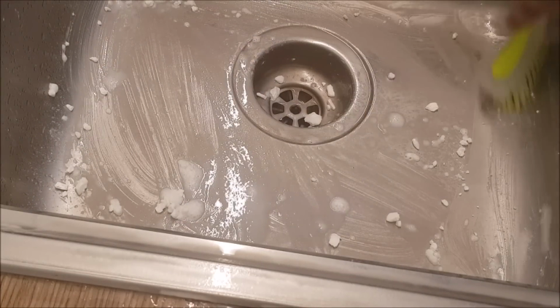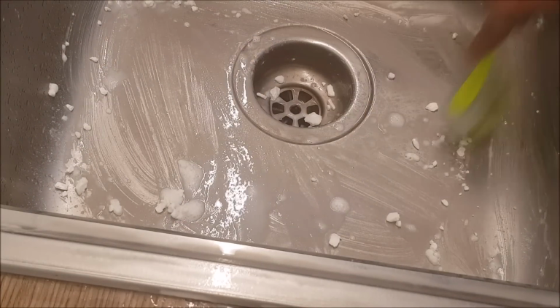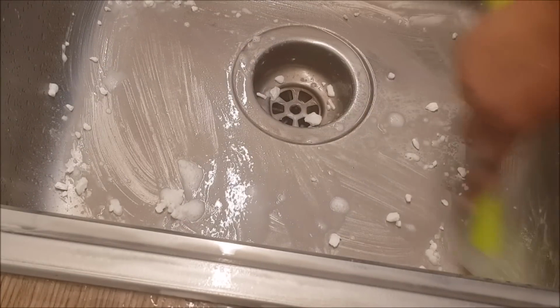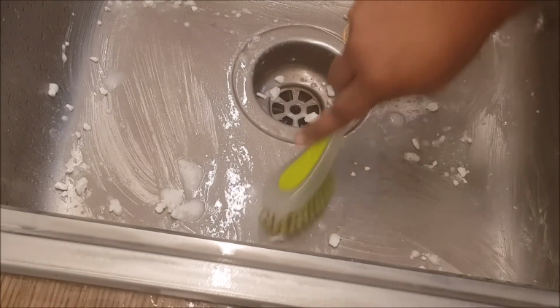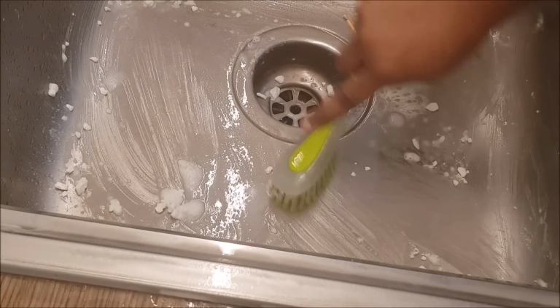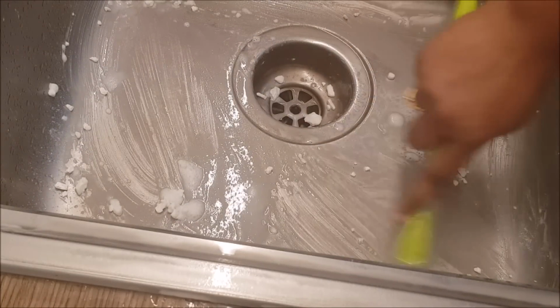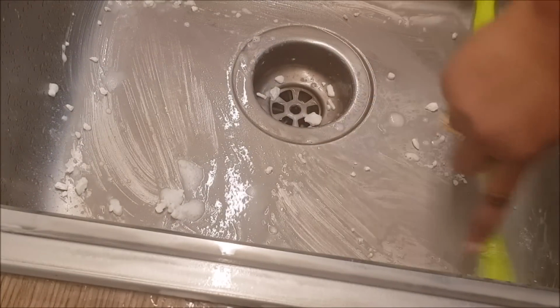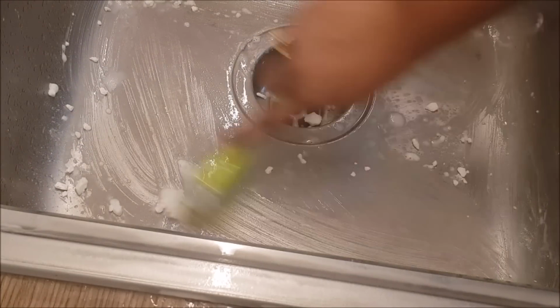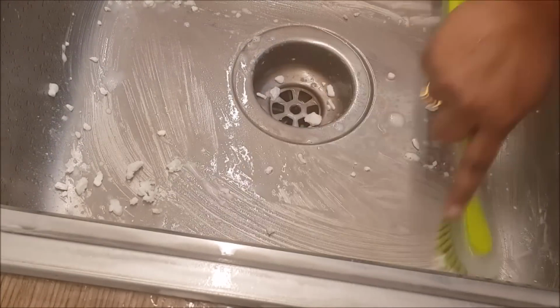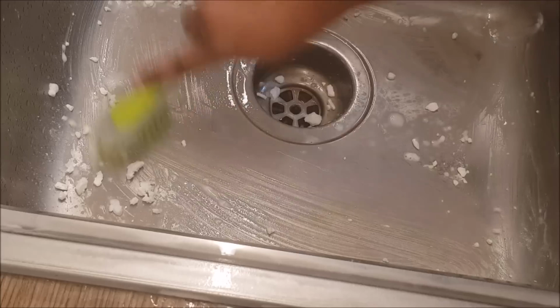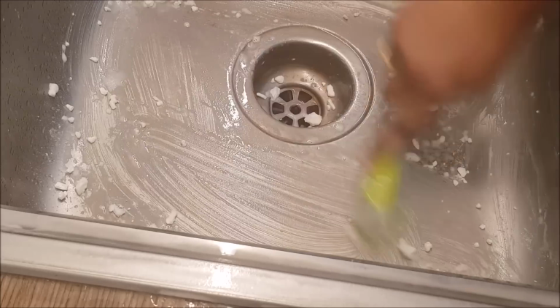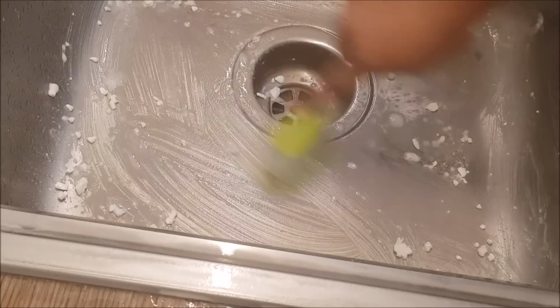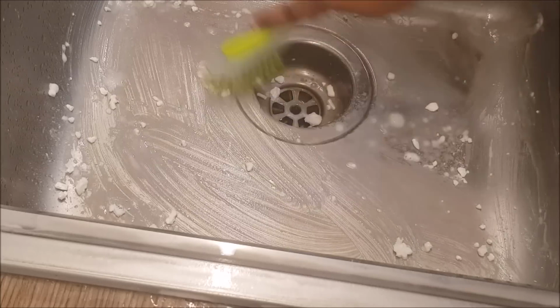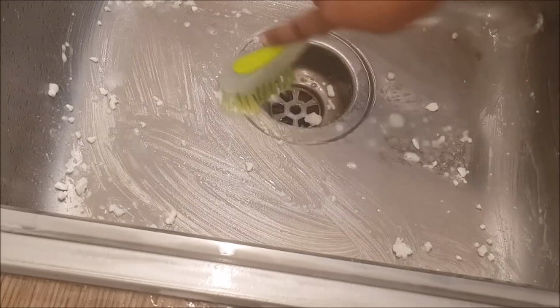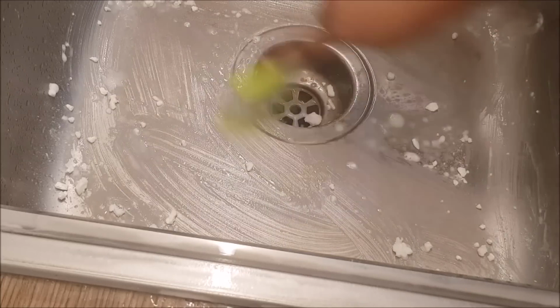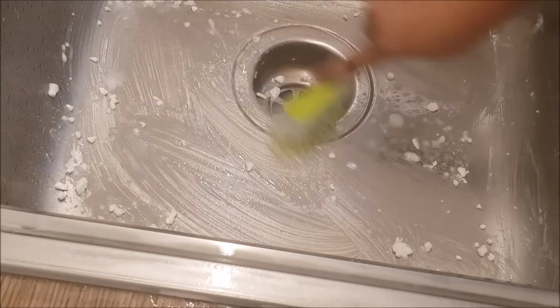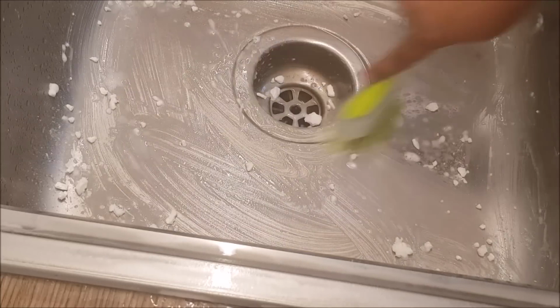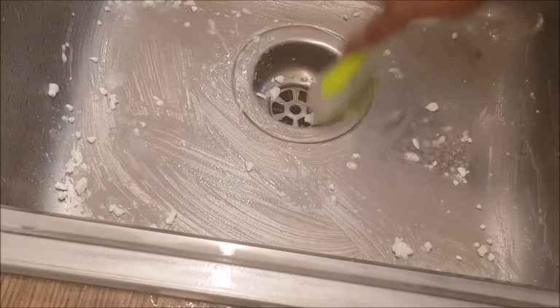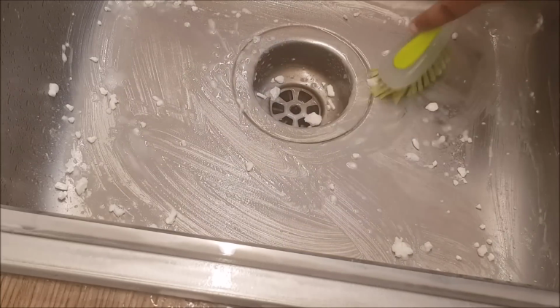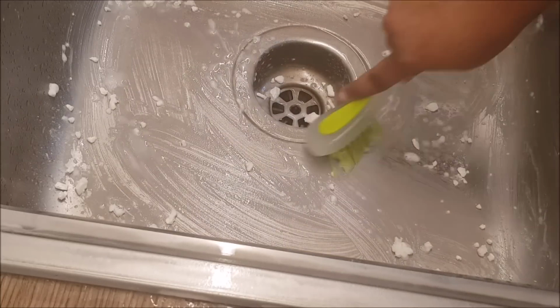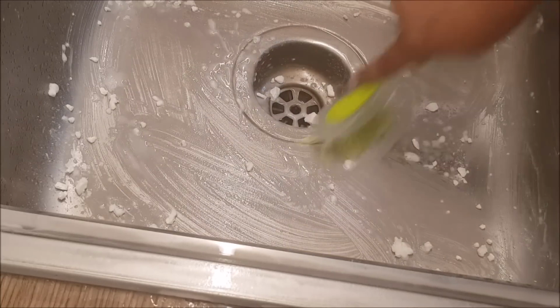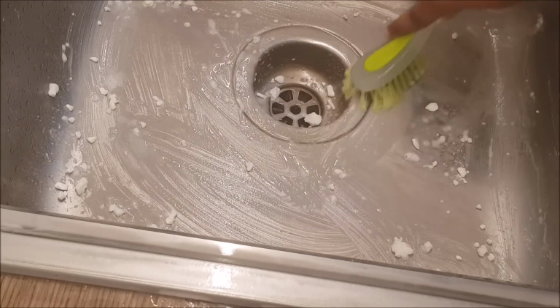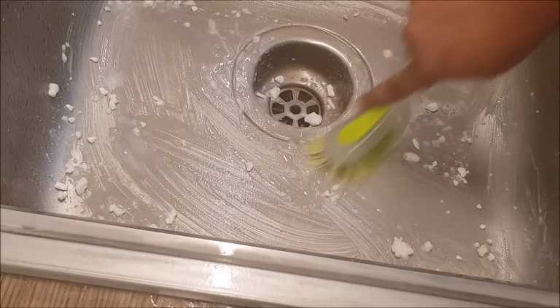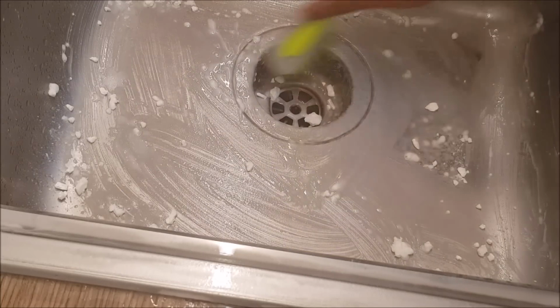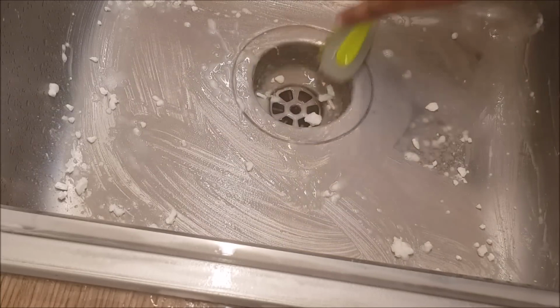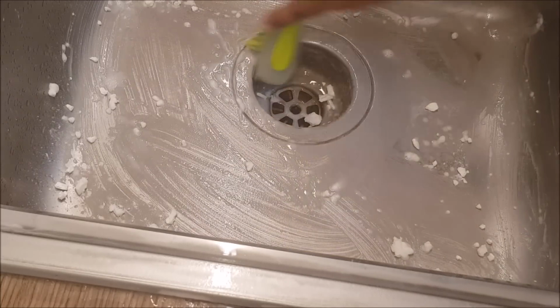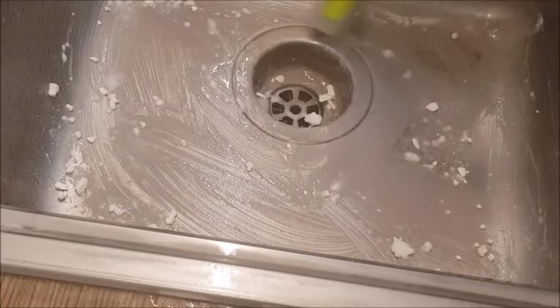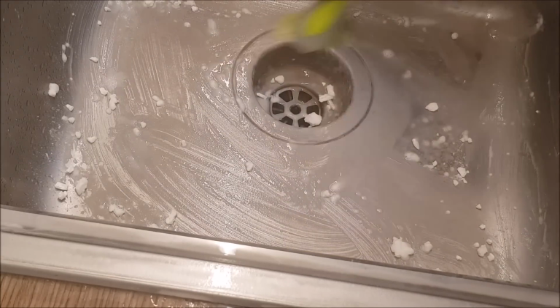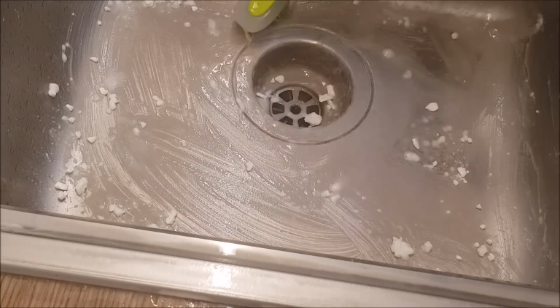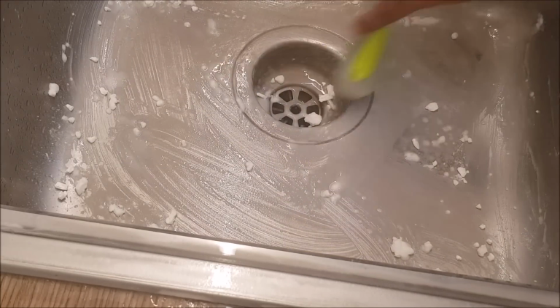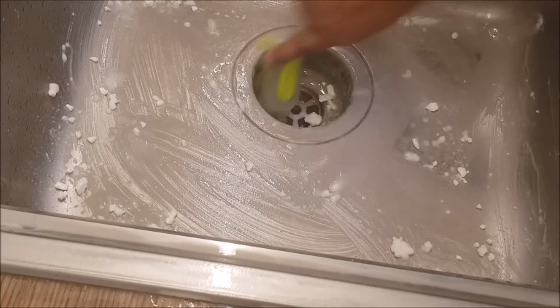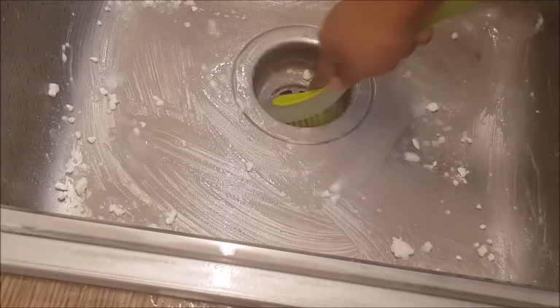We will wait for 5 minutes to put it on the surface. We will put it on the tap.